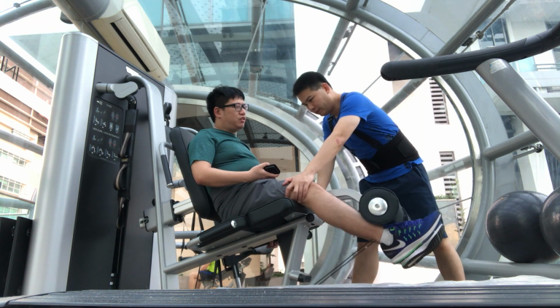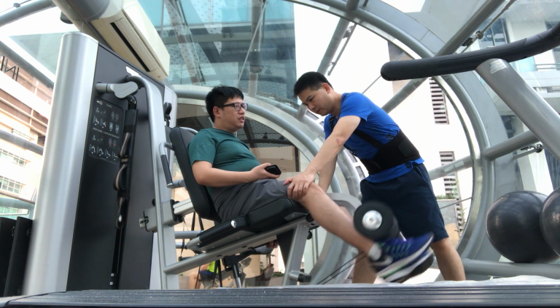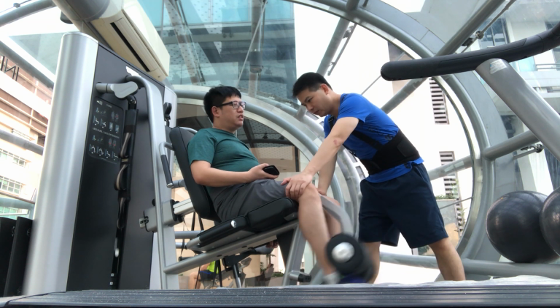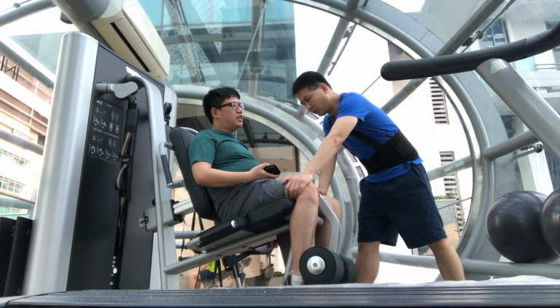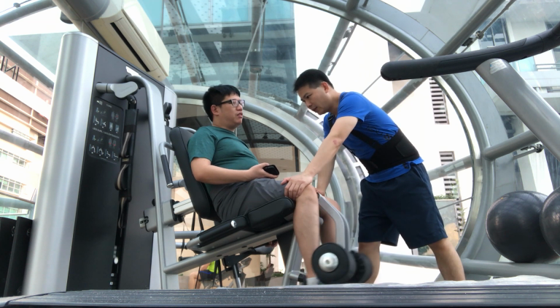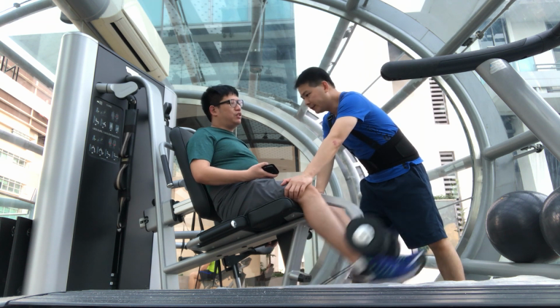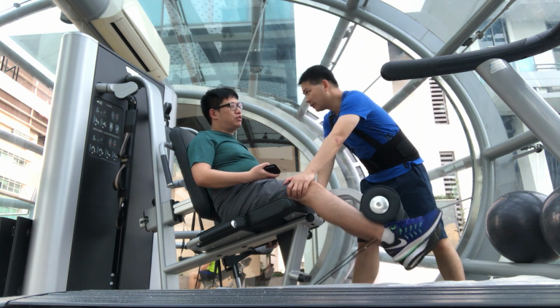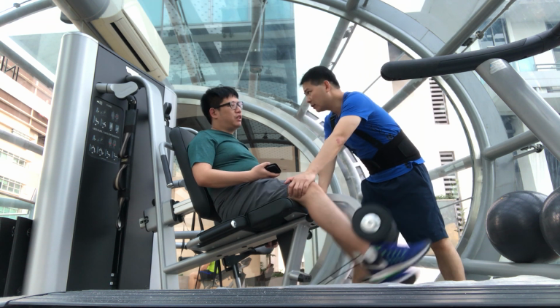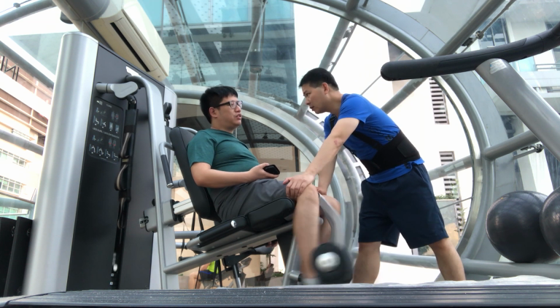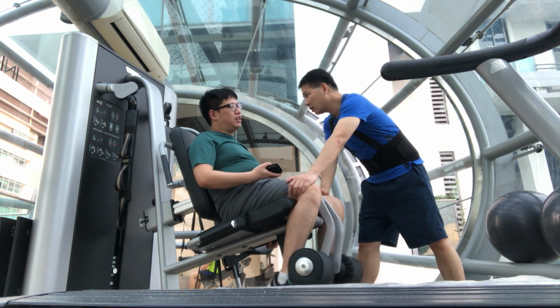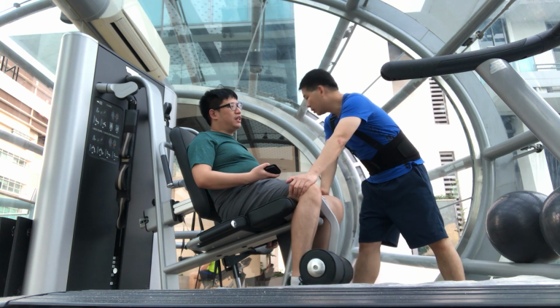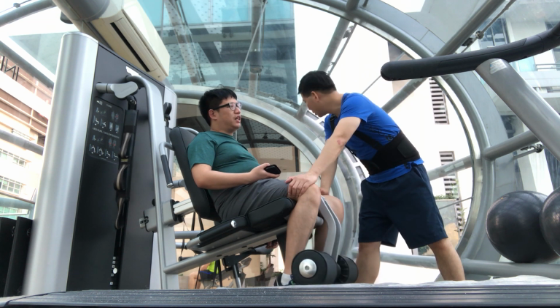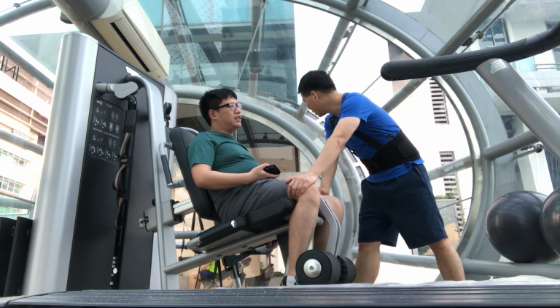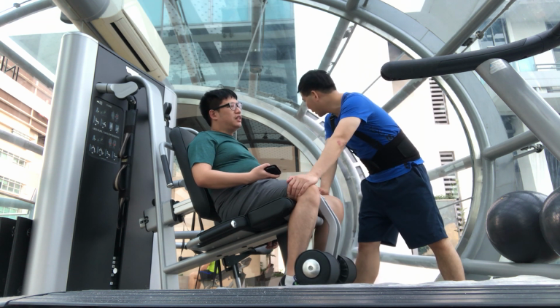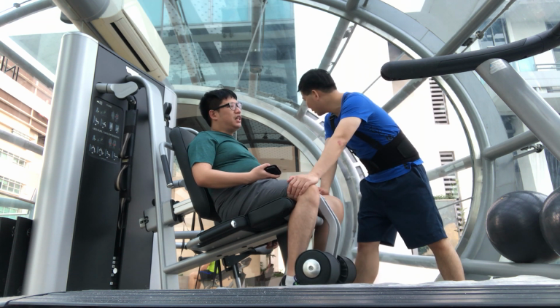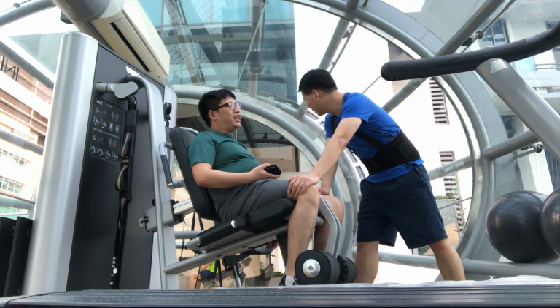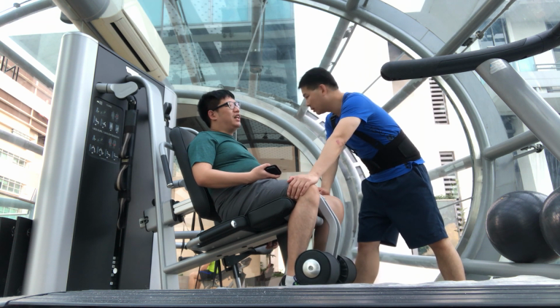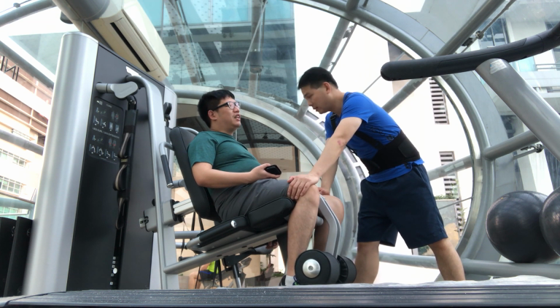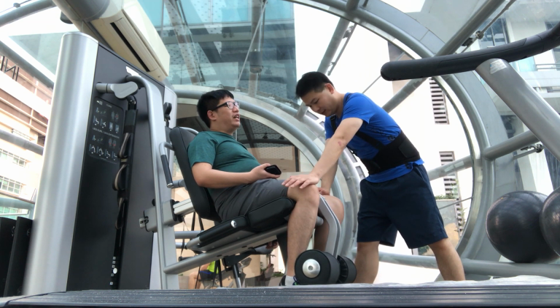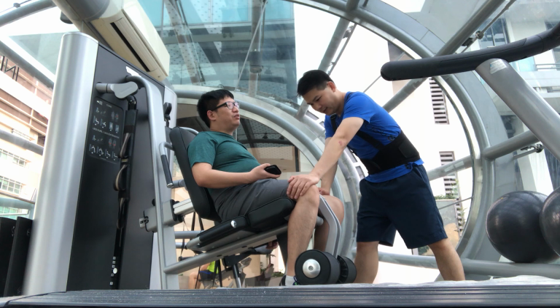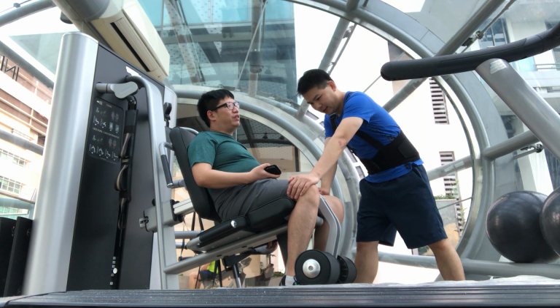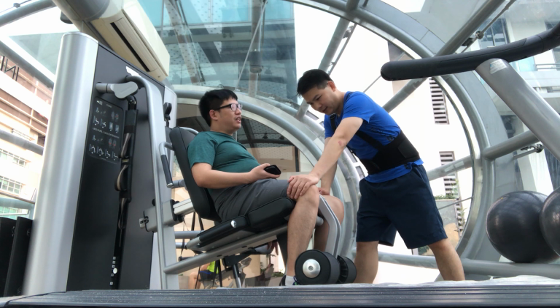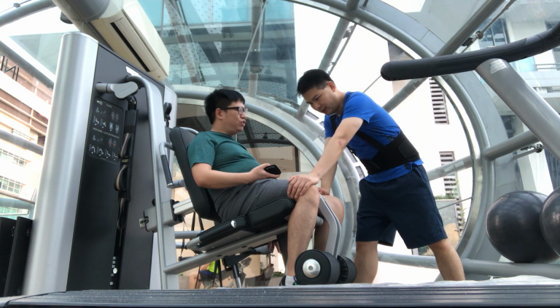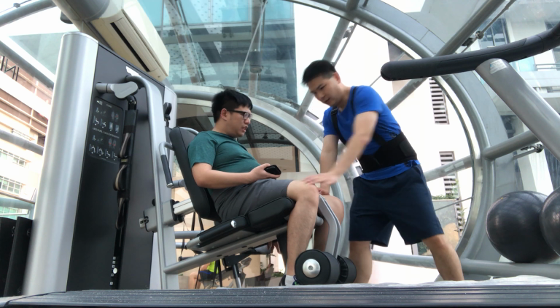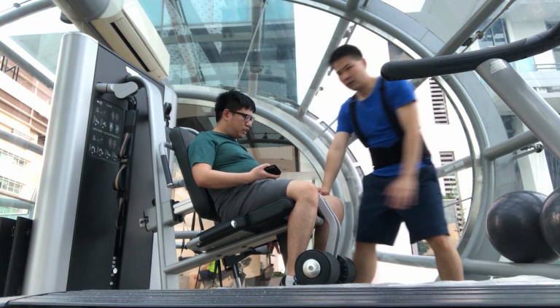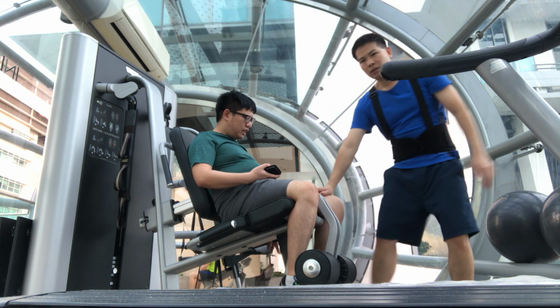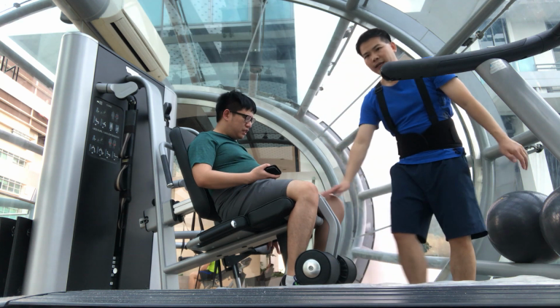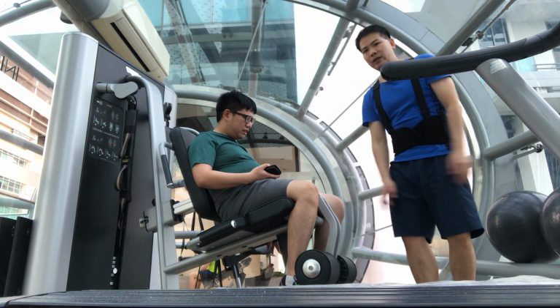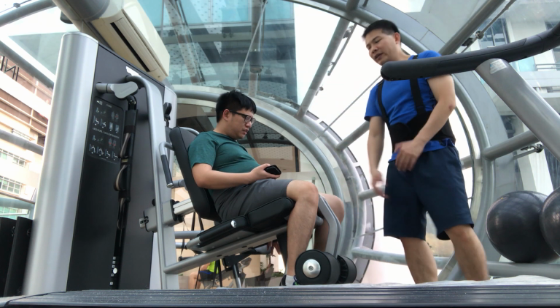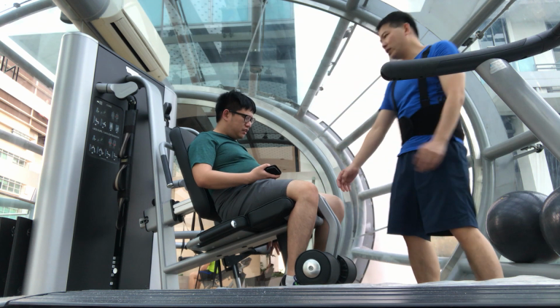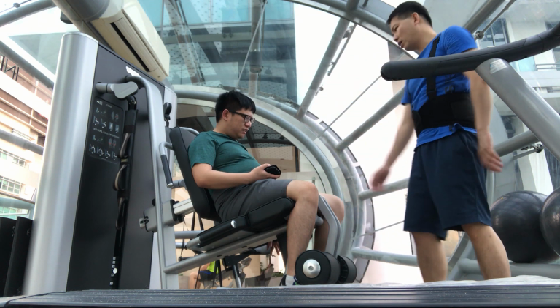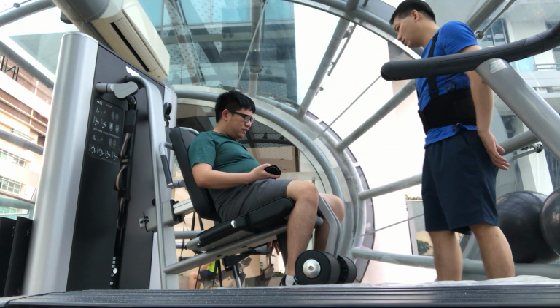It's so itchy. Even I use my finger, it's useless. Your finger is not long enough.